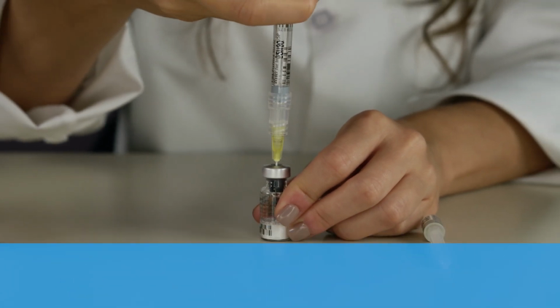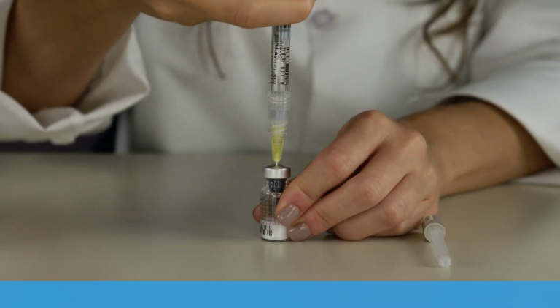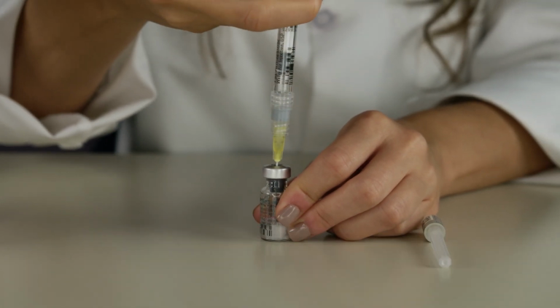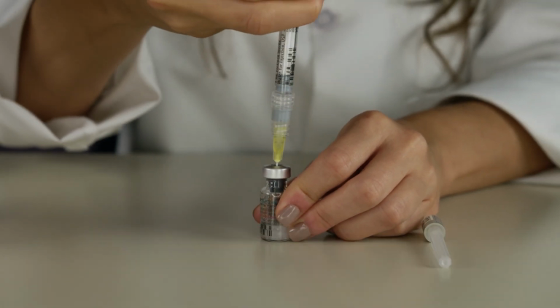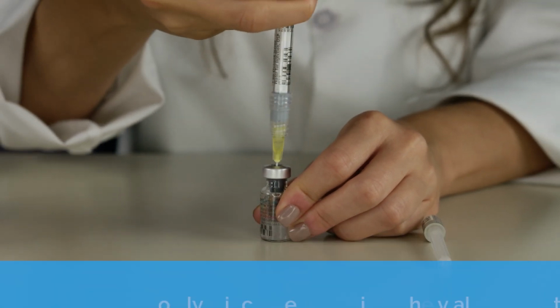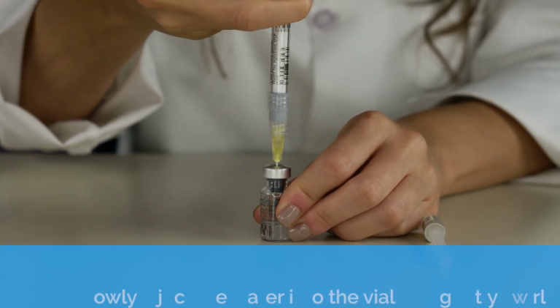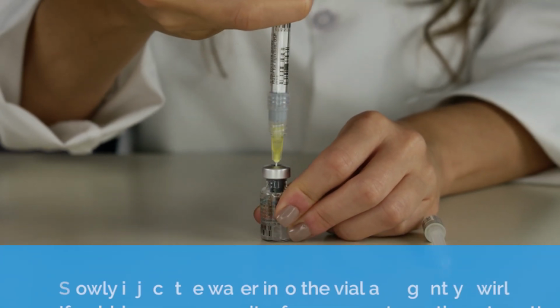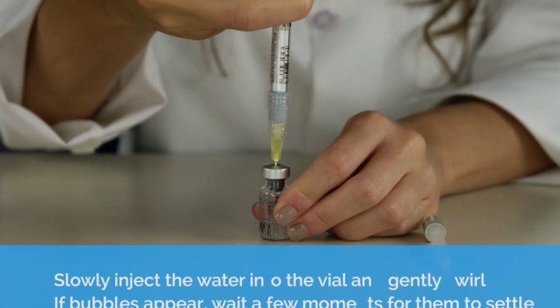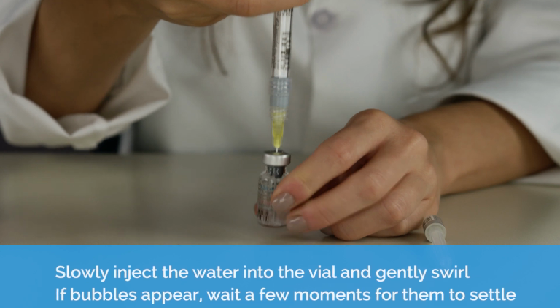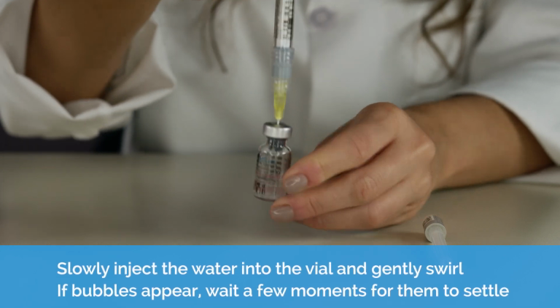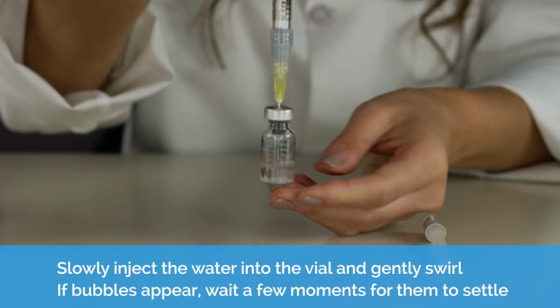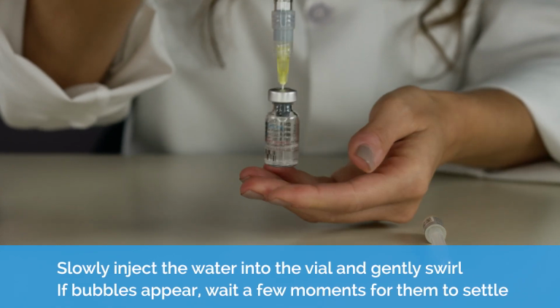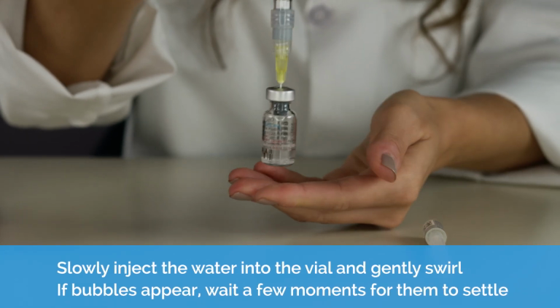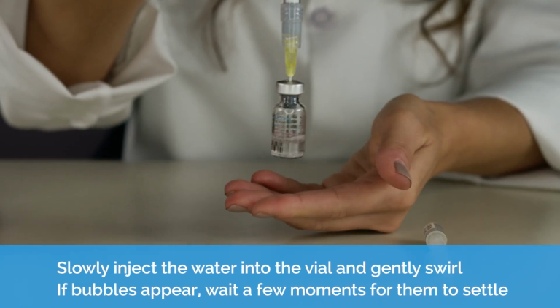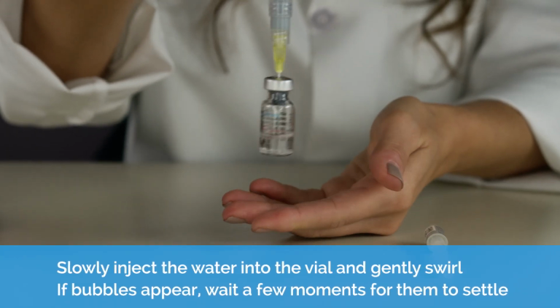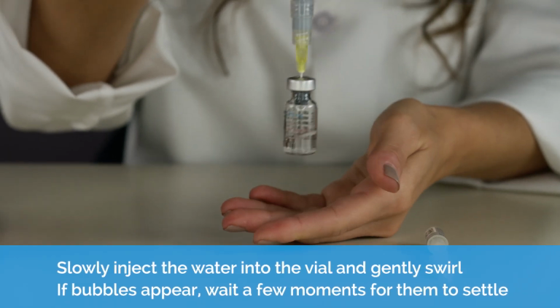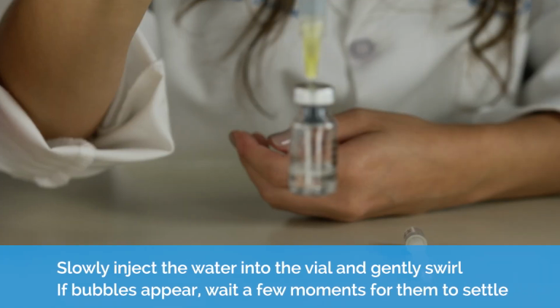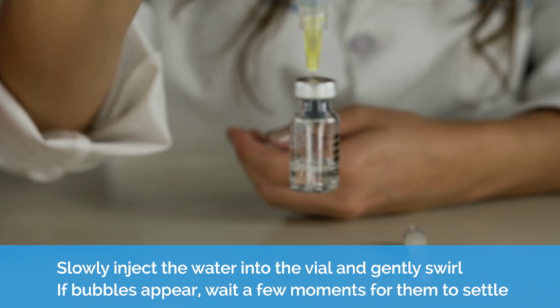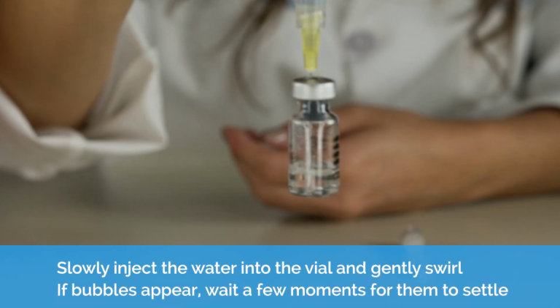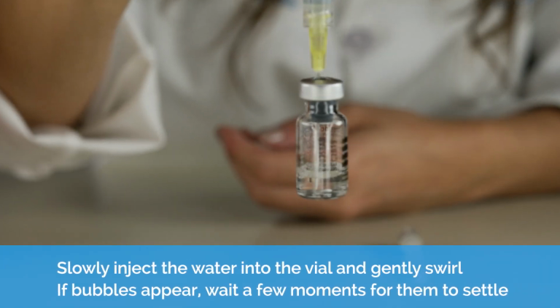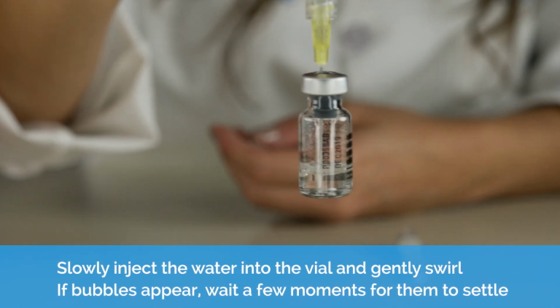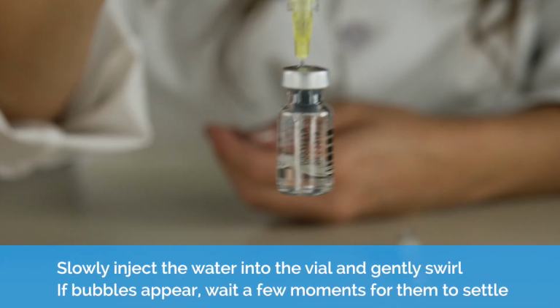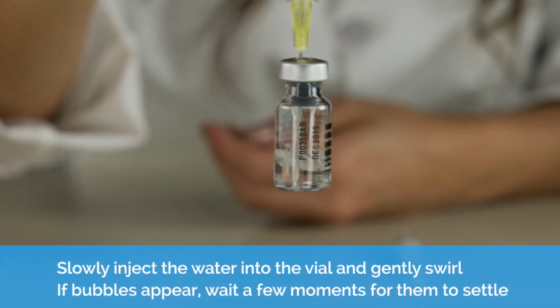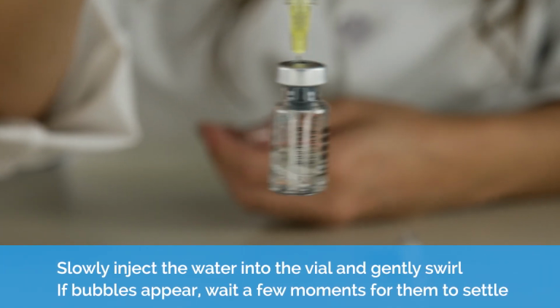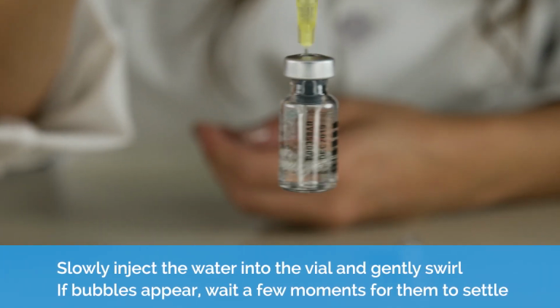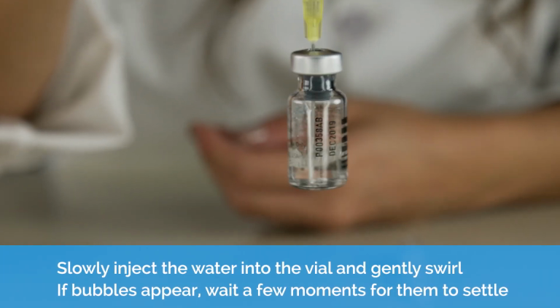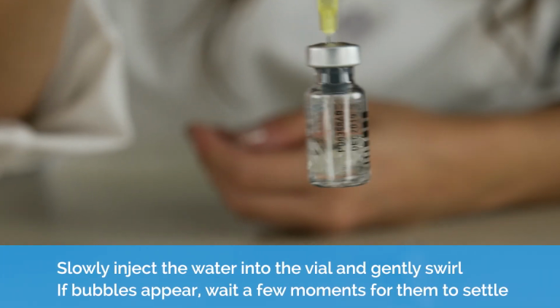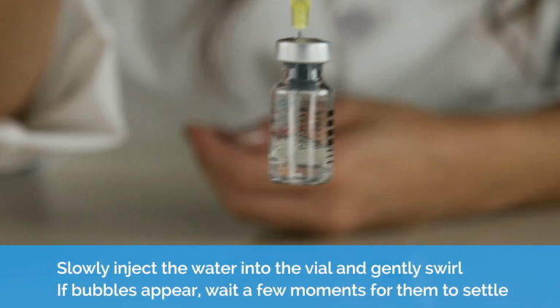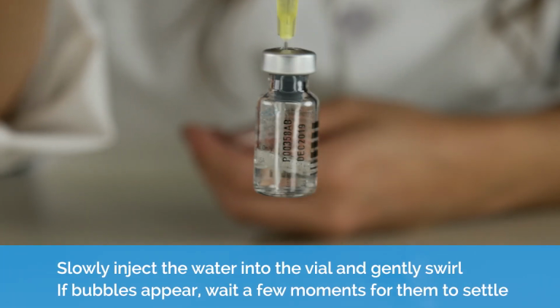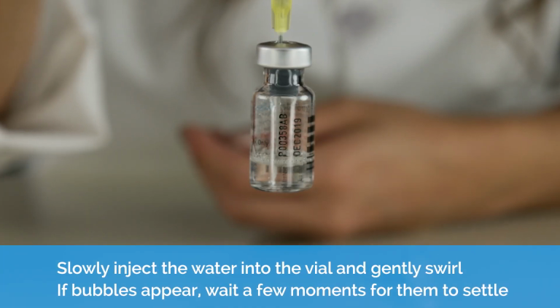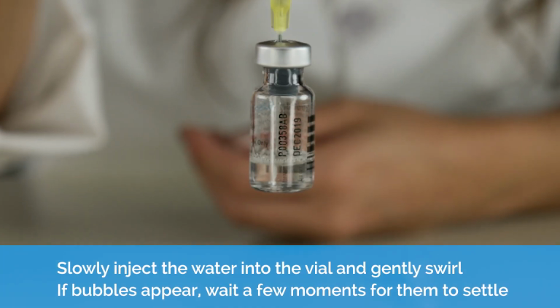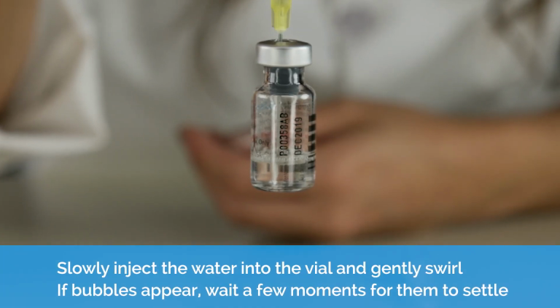Slowly inject the water into the vial and gently swirl. If bubbles appear, wait a few moments for them to settle.